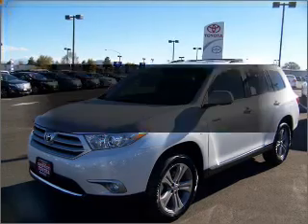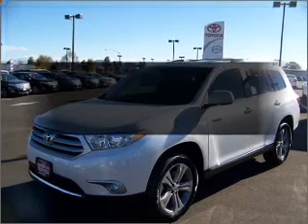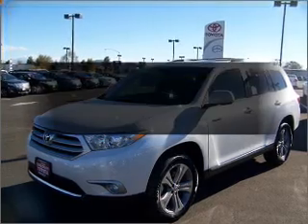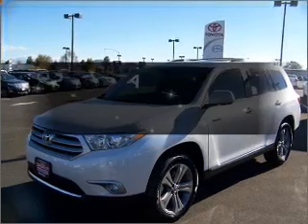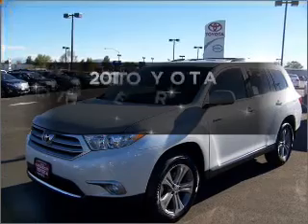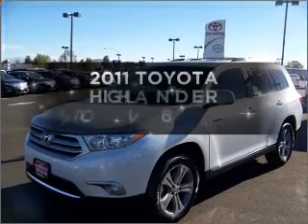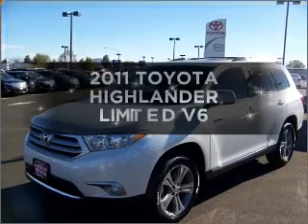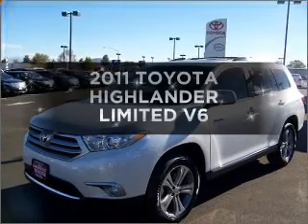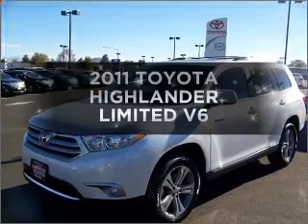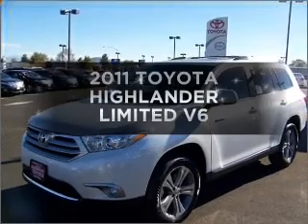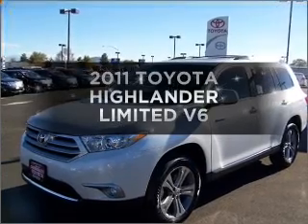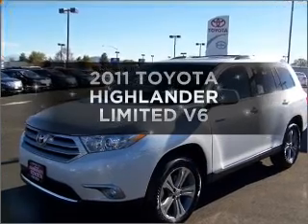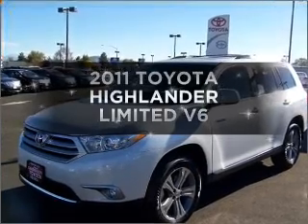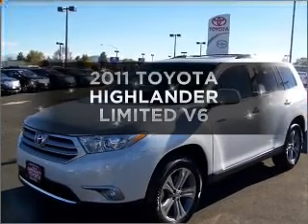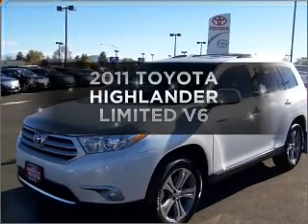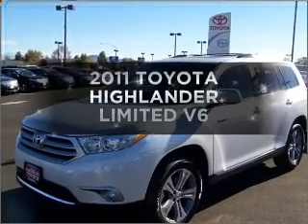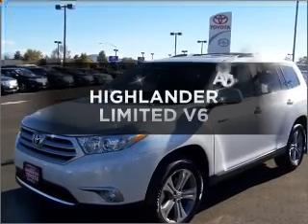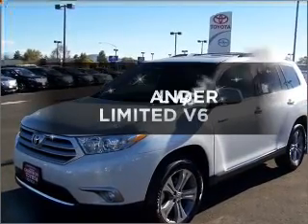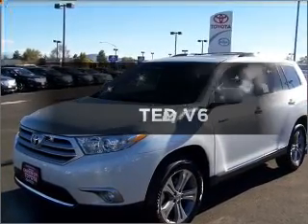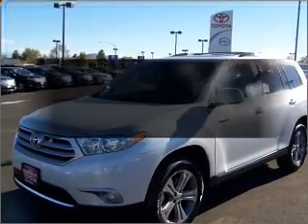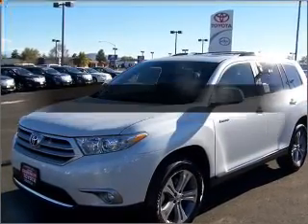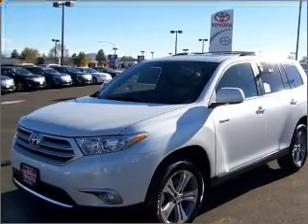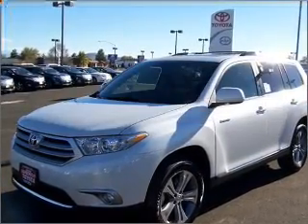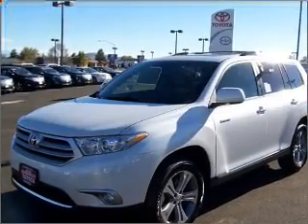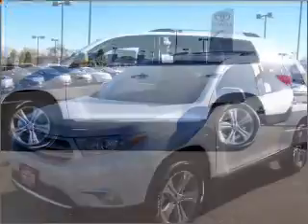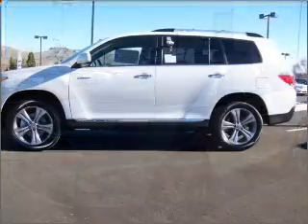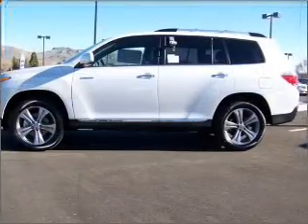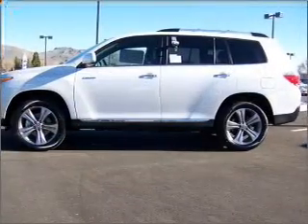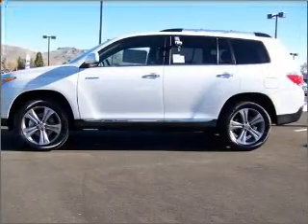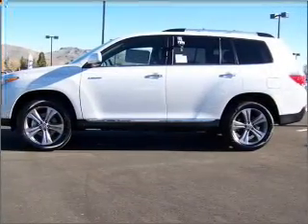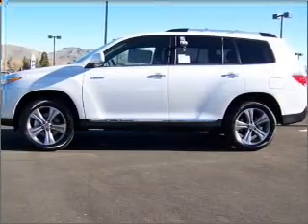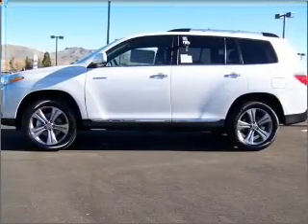Get noticed in this 2011 Toyota Highlander. This is the set of wheels you've been looking for.